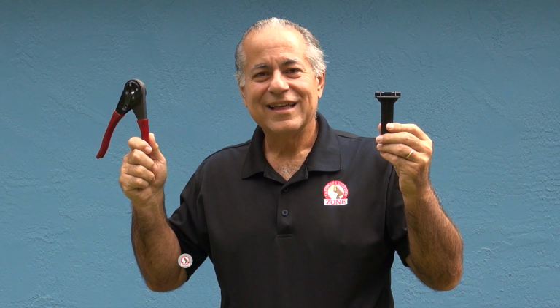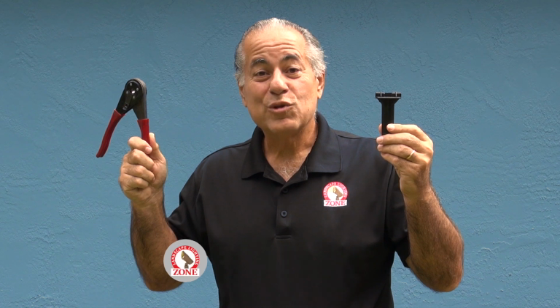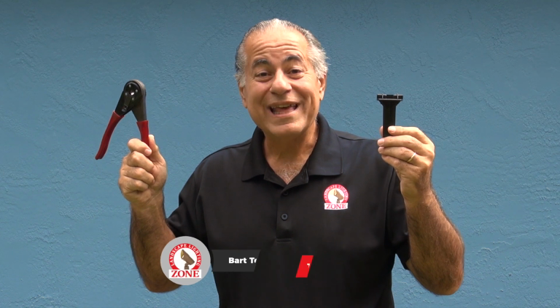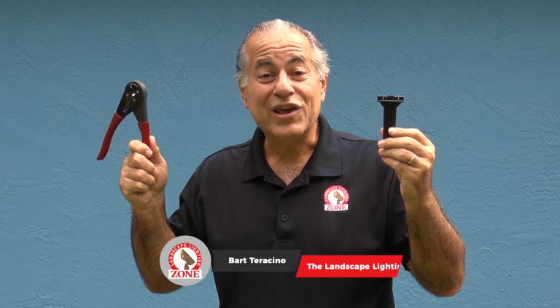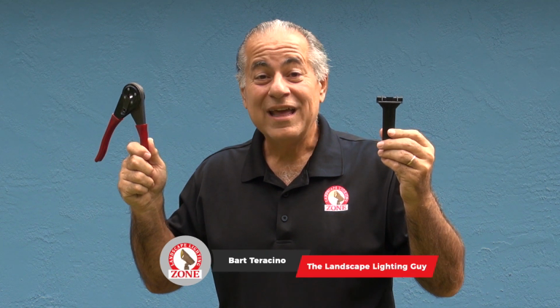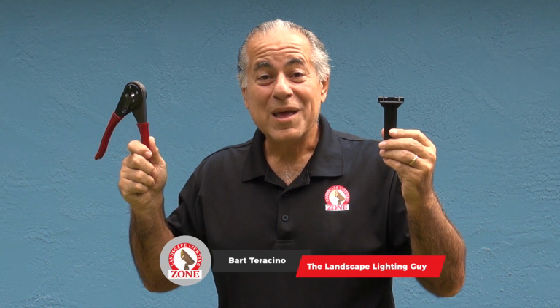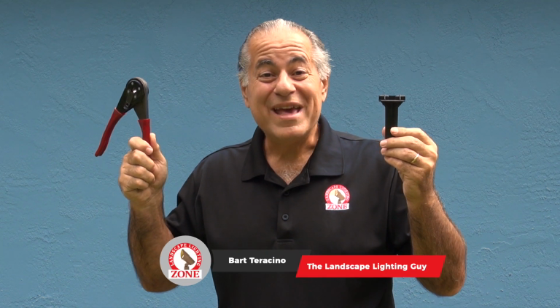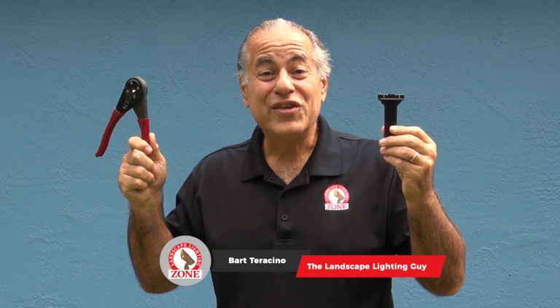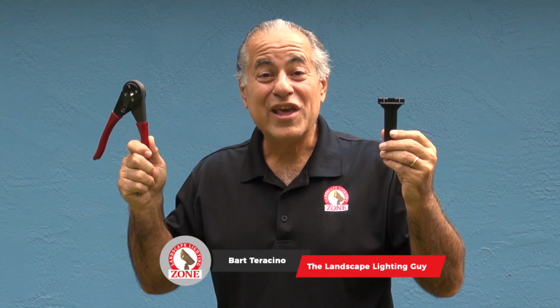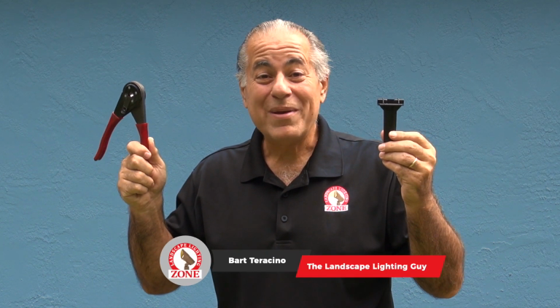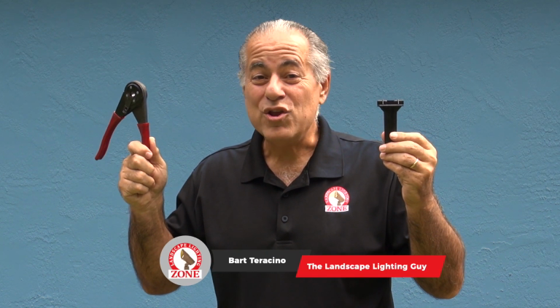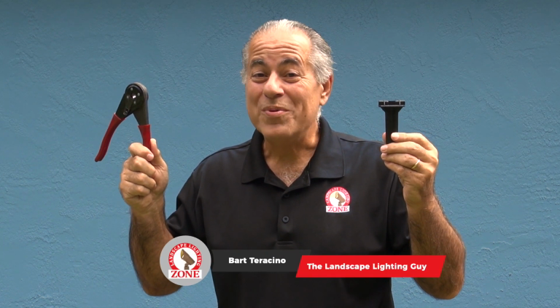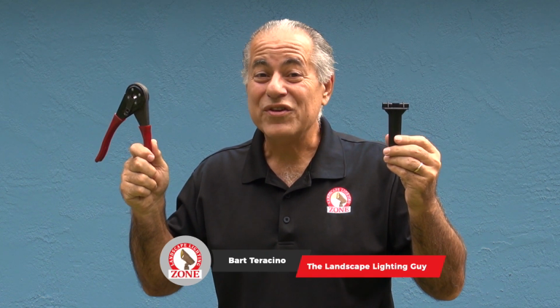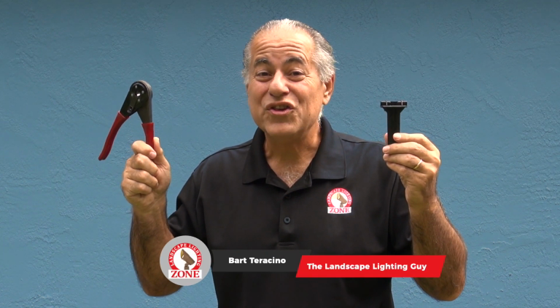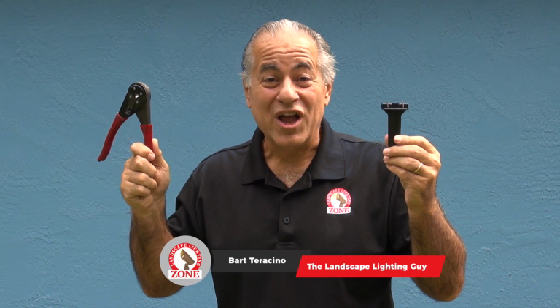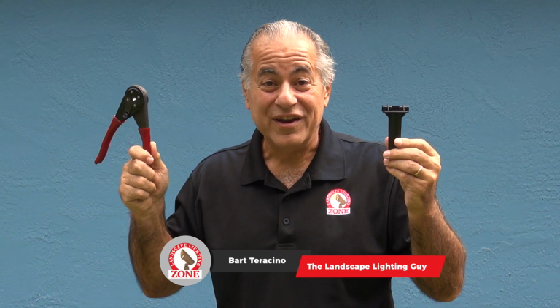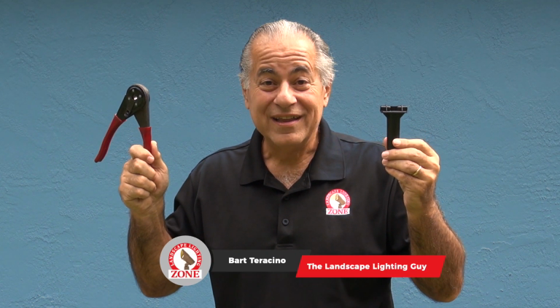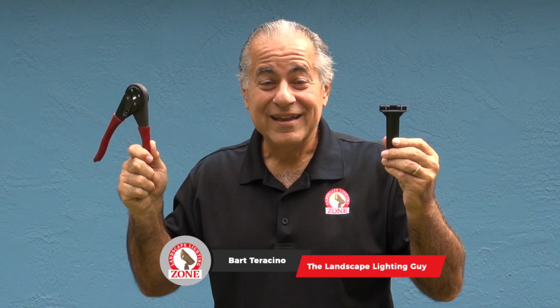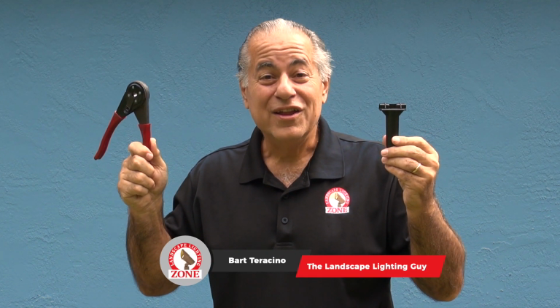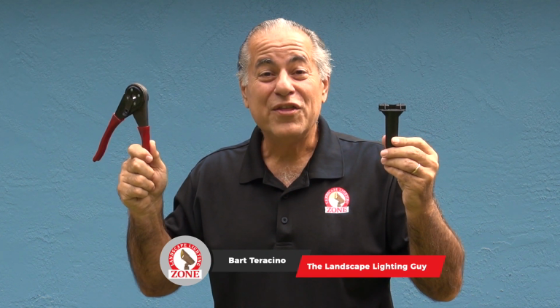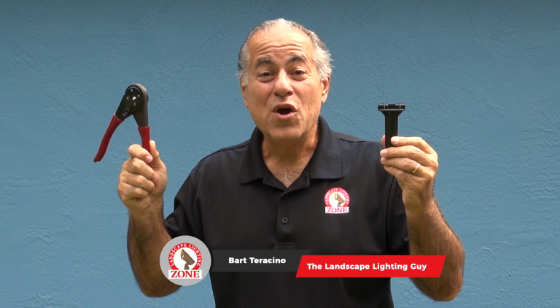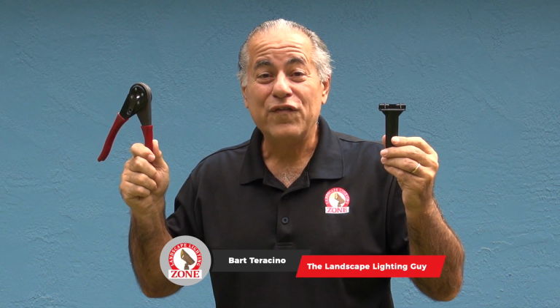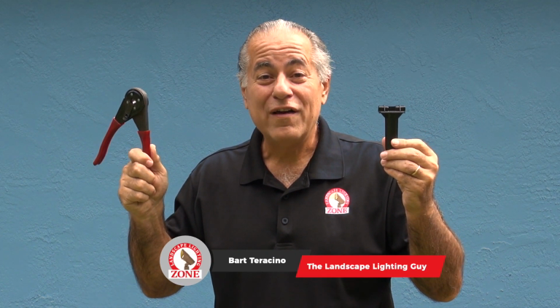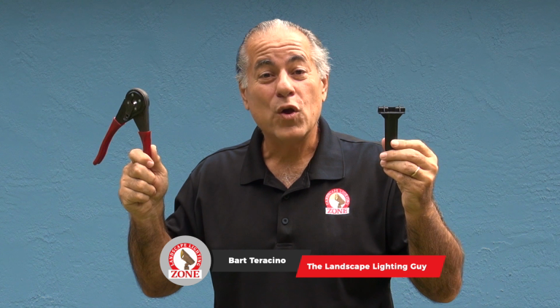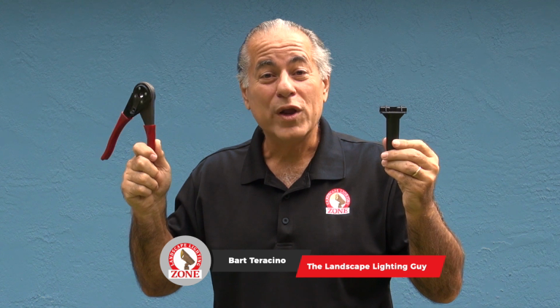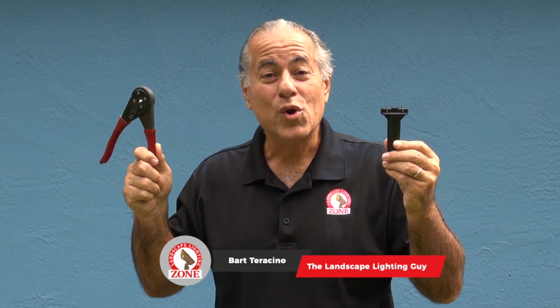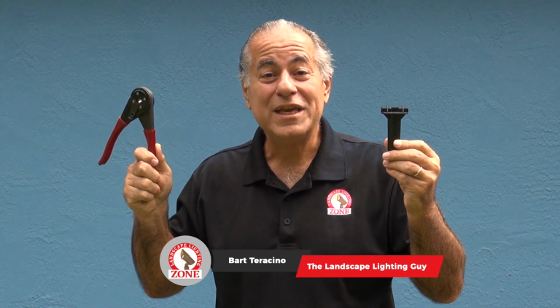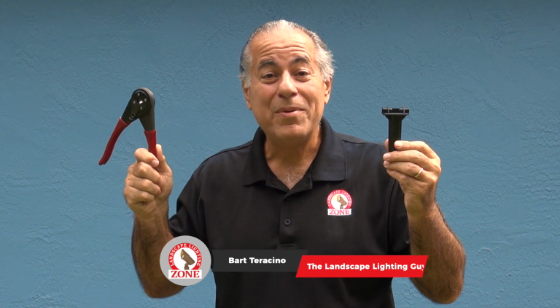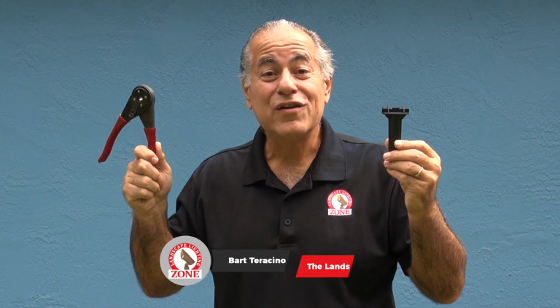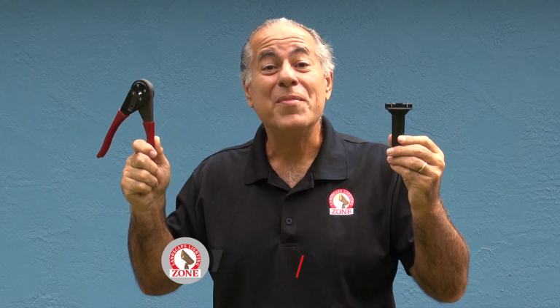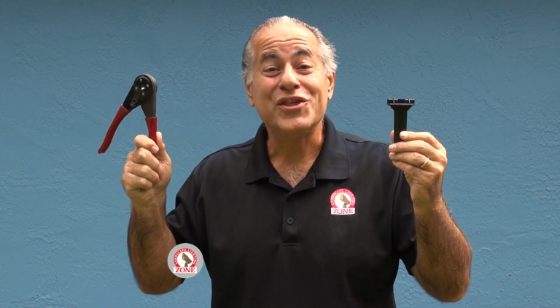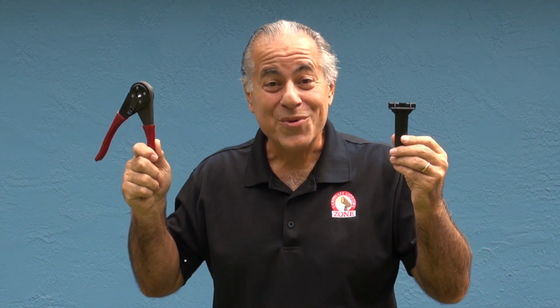Splicing. Mess this up and your business is done. Another no-fluff, real-world tip from The Zone.